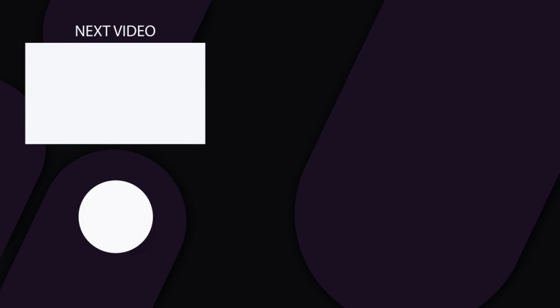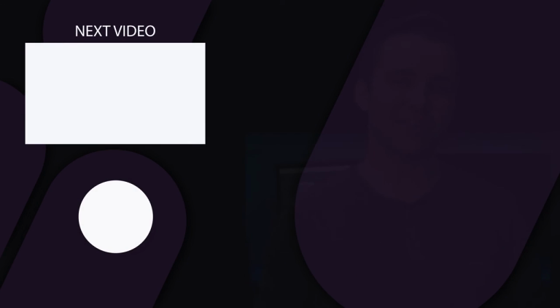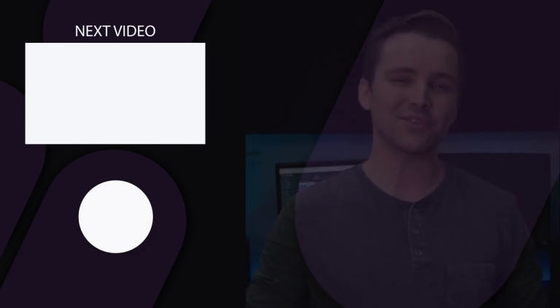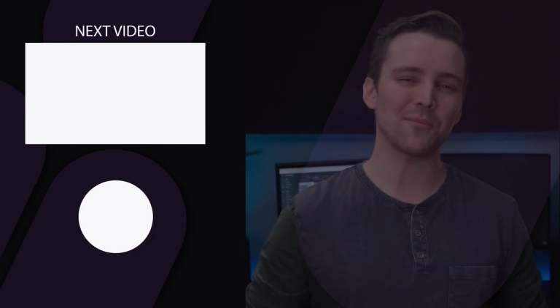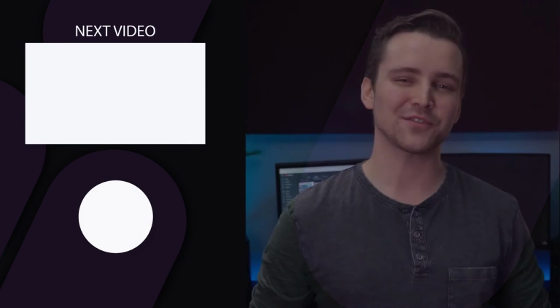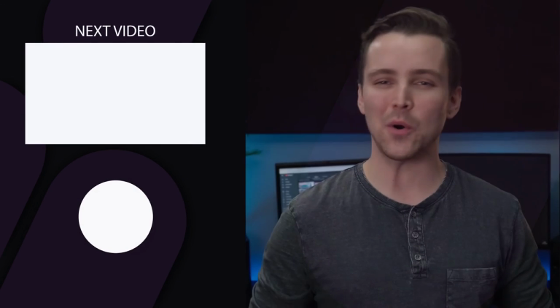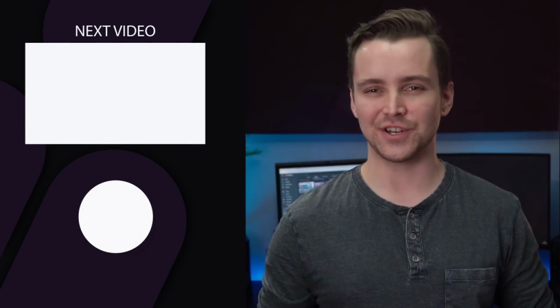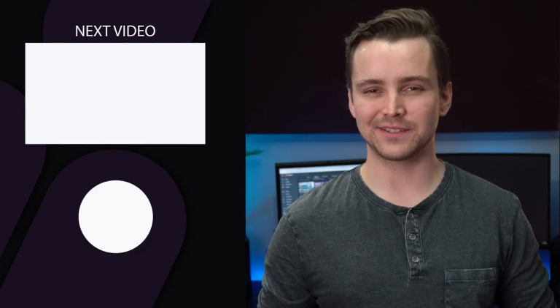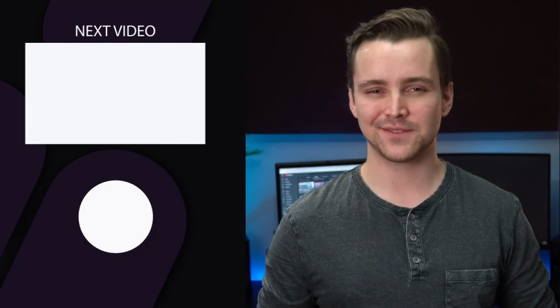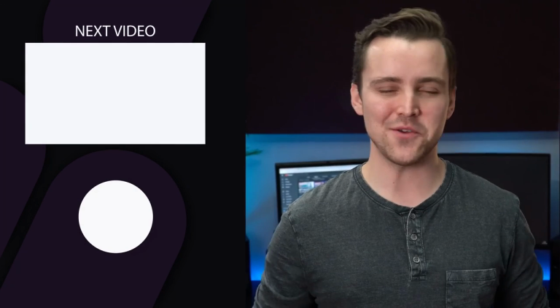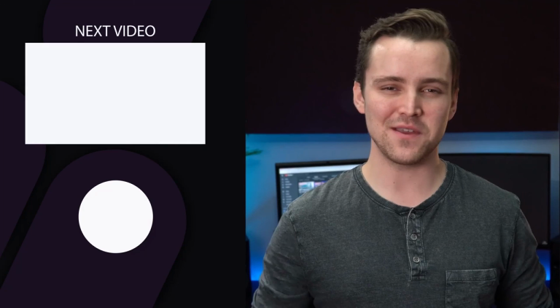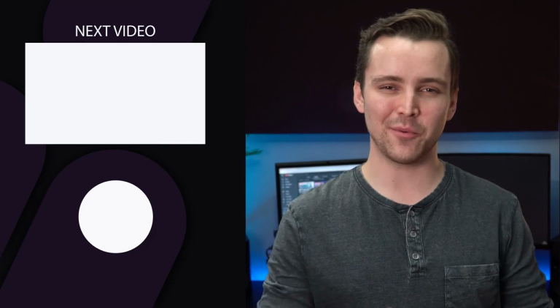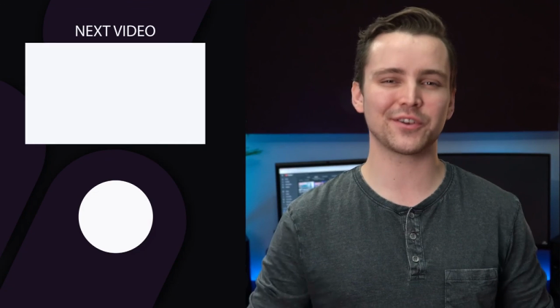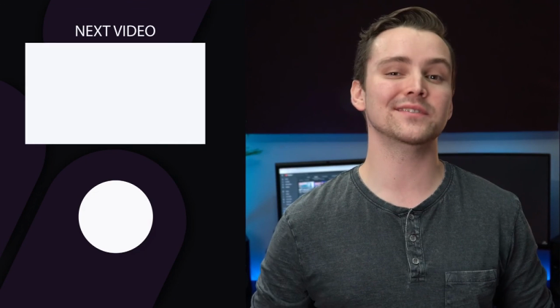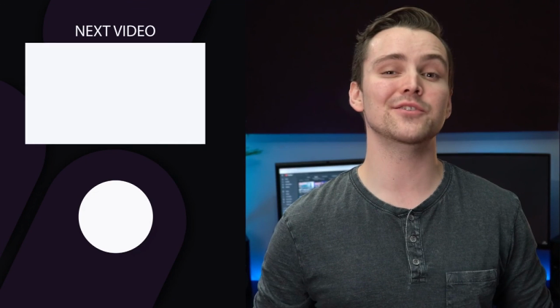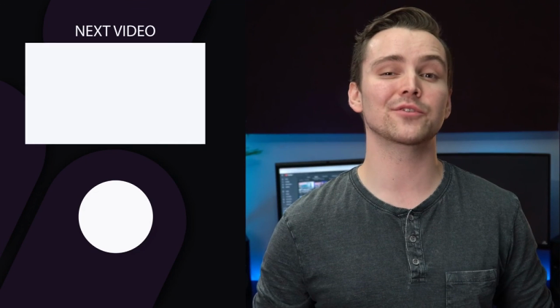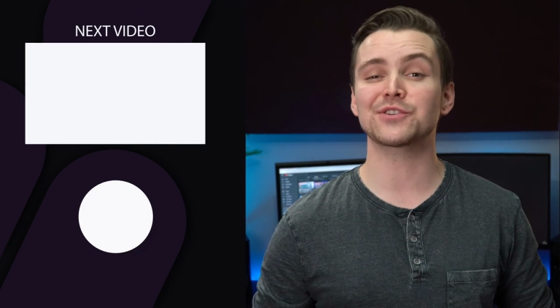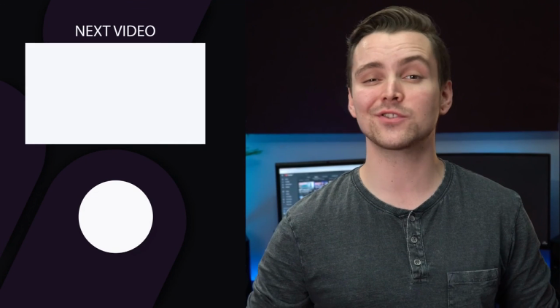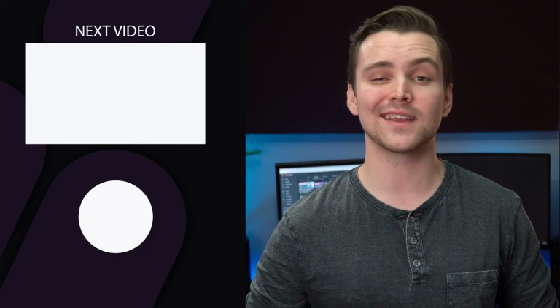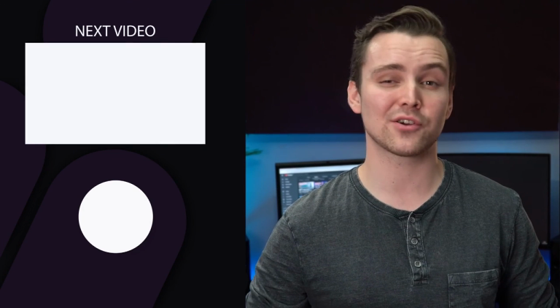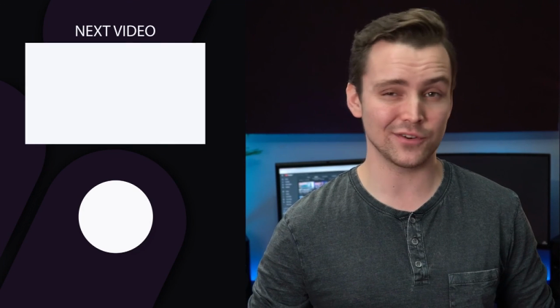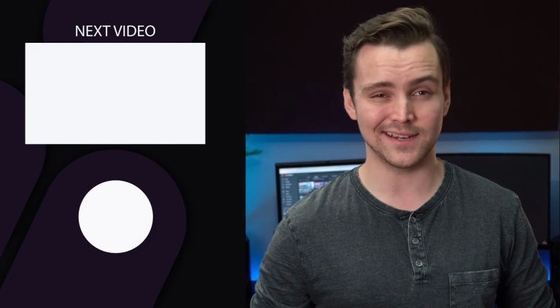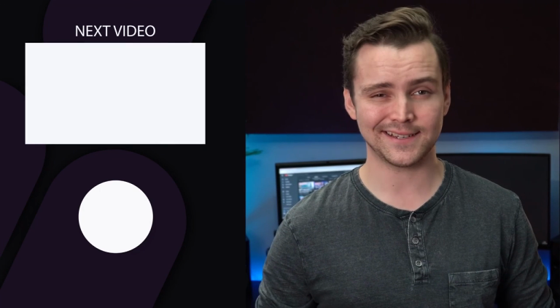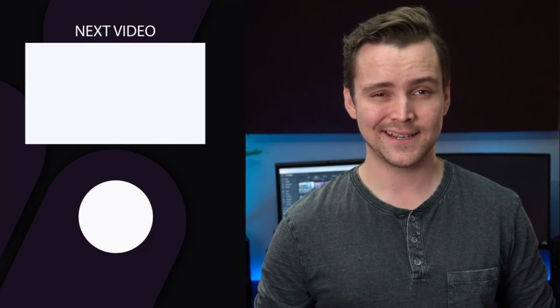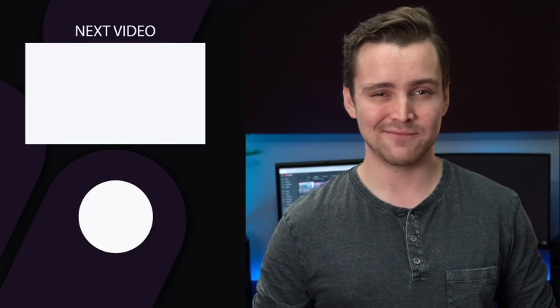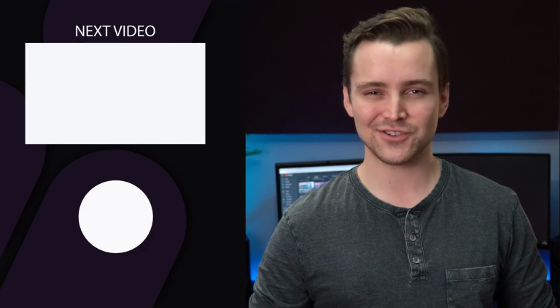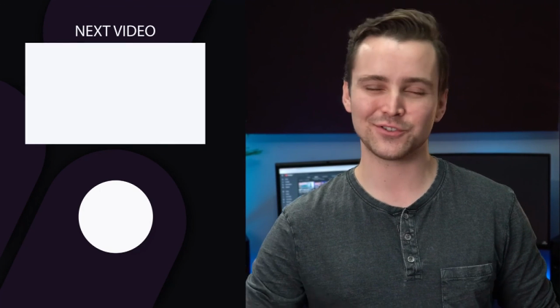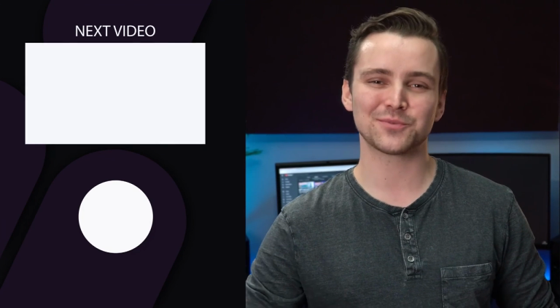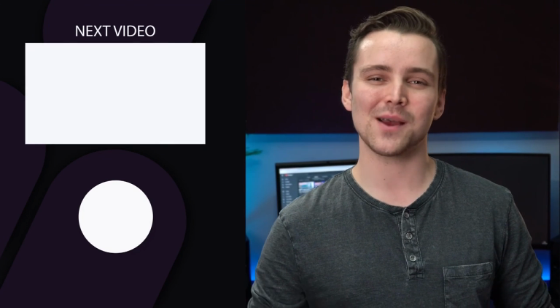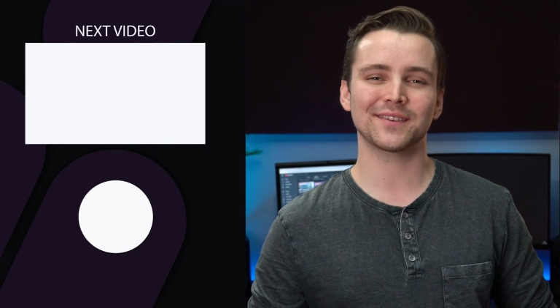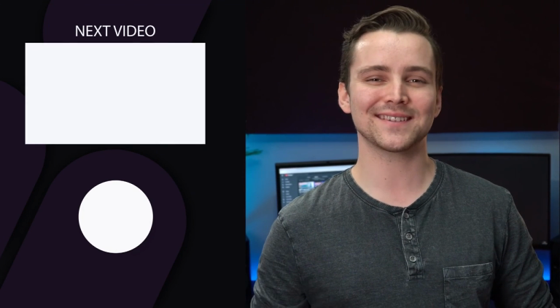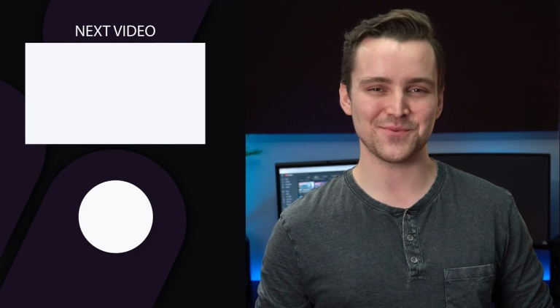Thank you so much for watching. If you want to continue watching good tech content, make sure to subscribe to the channel.